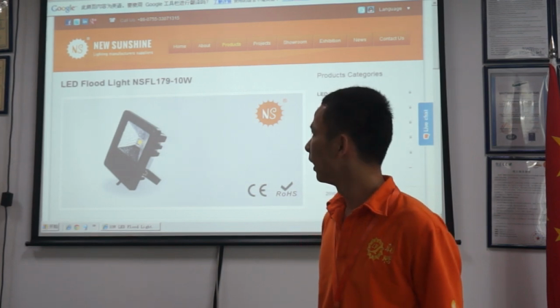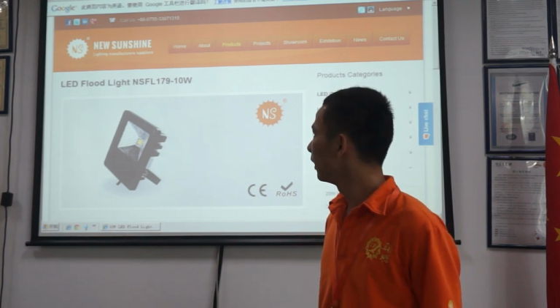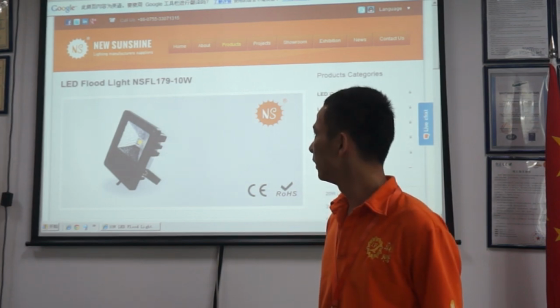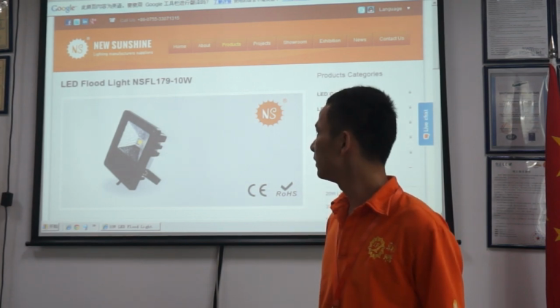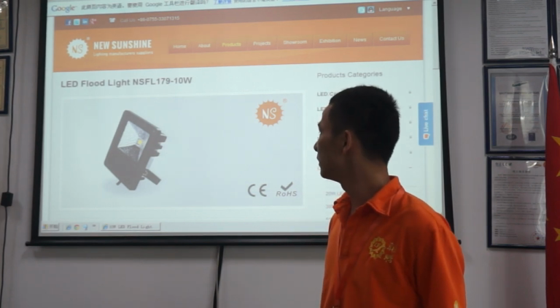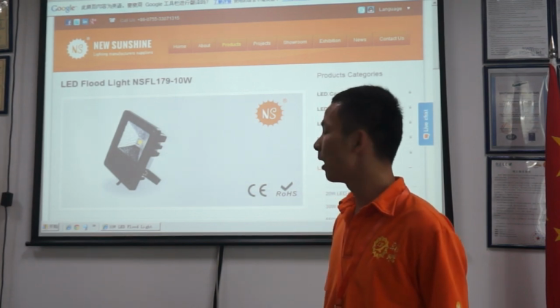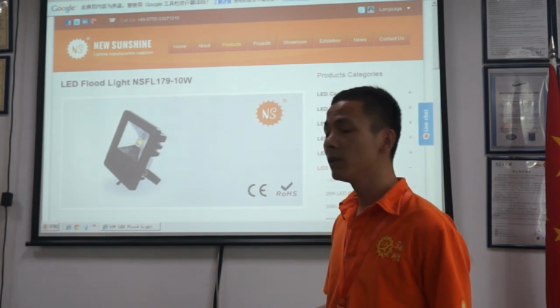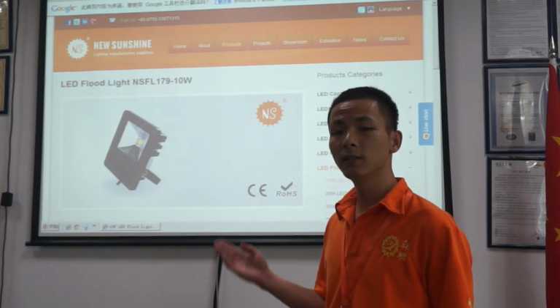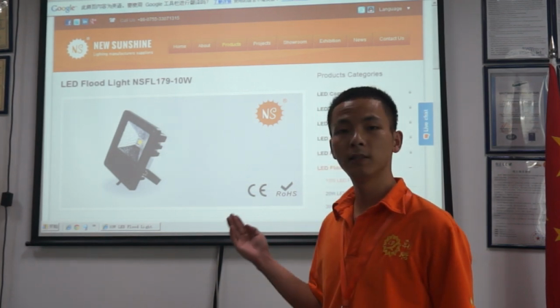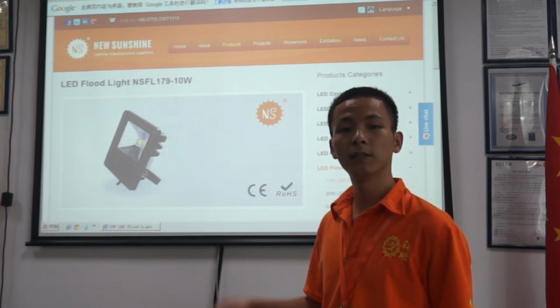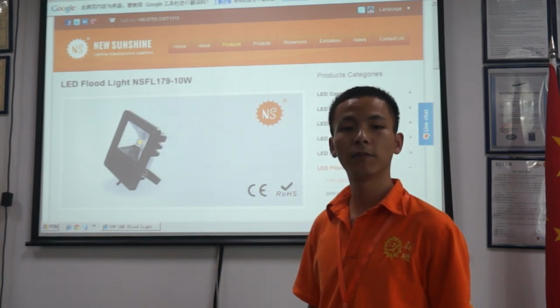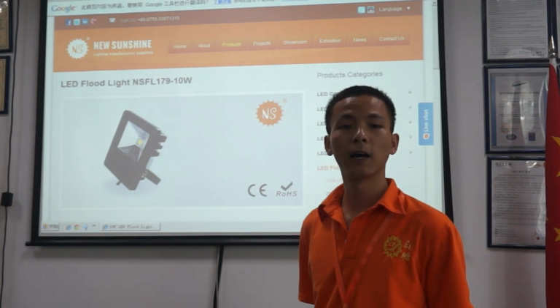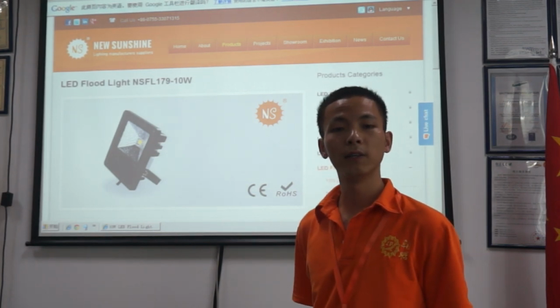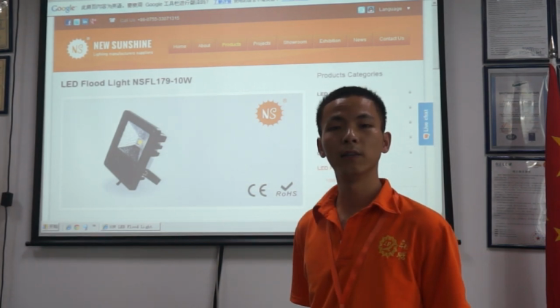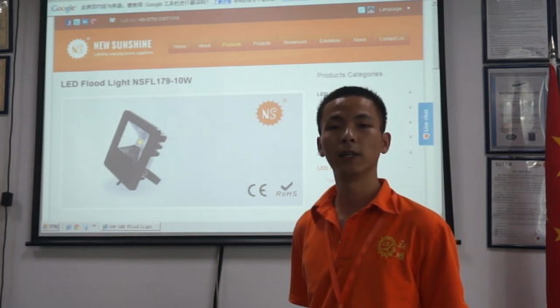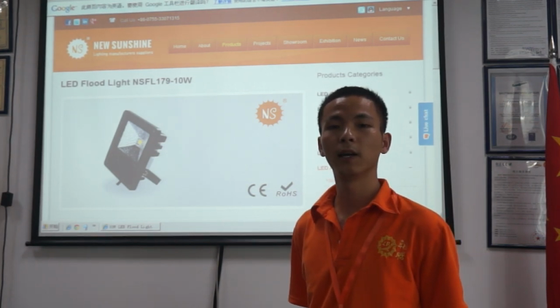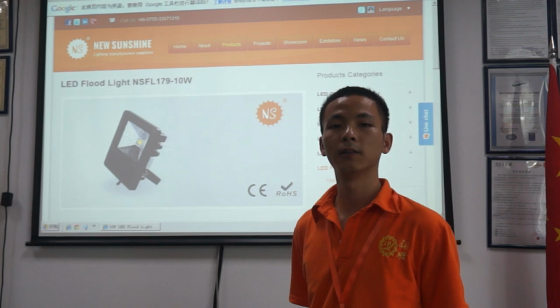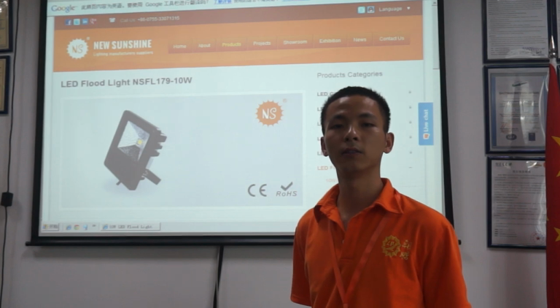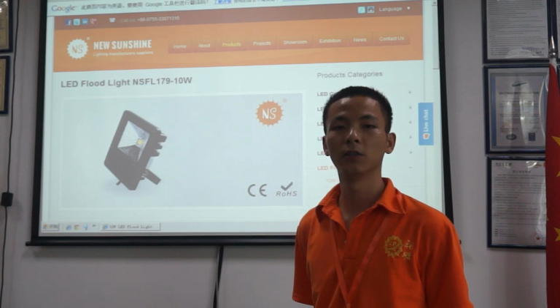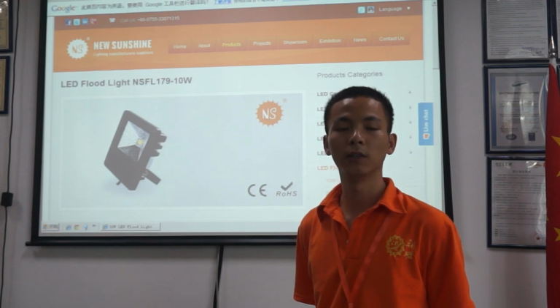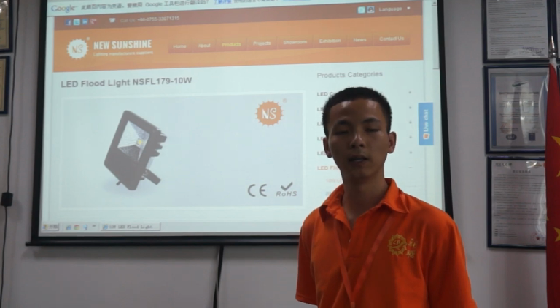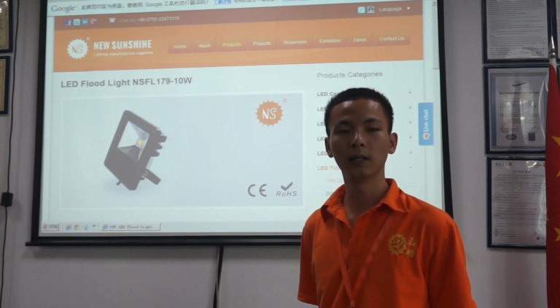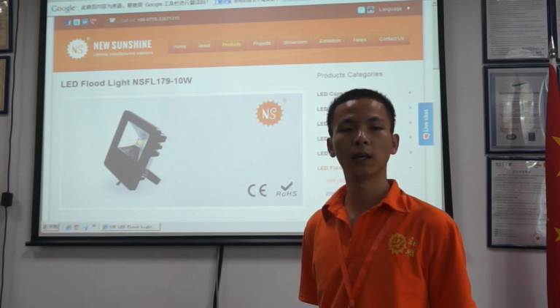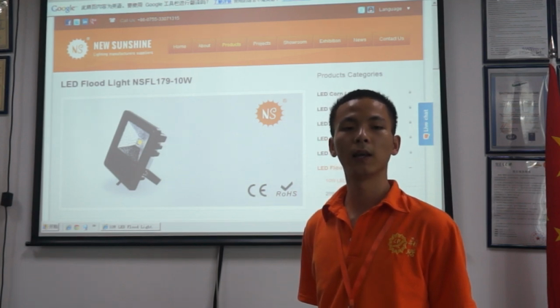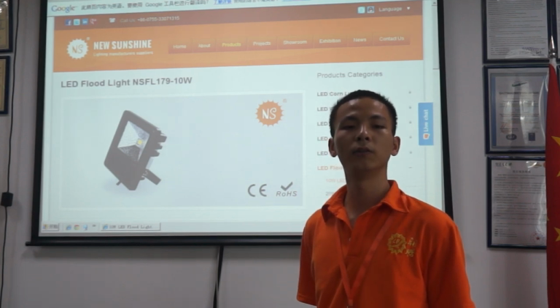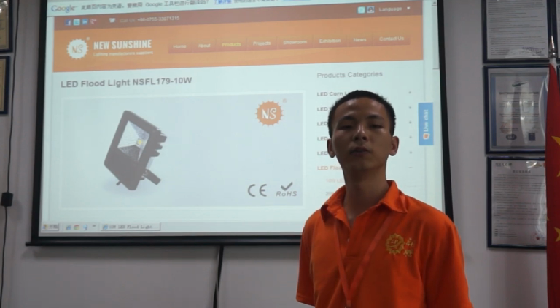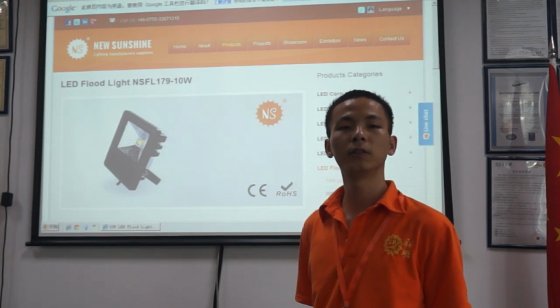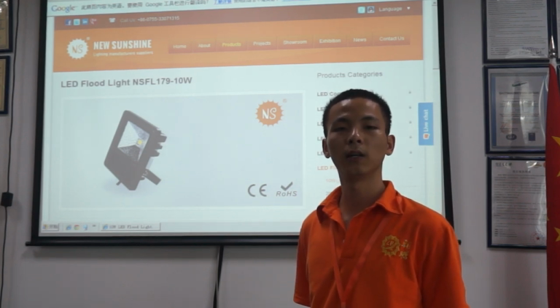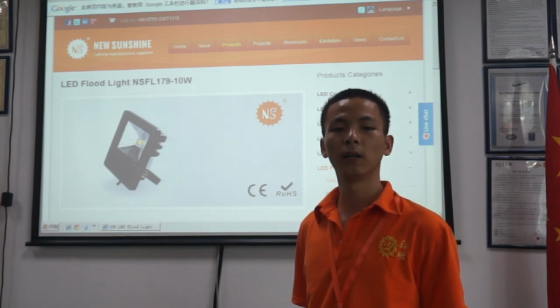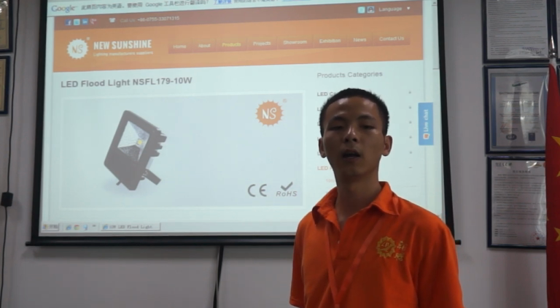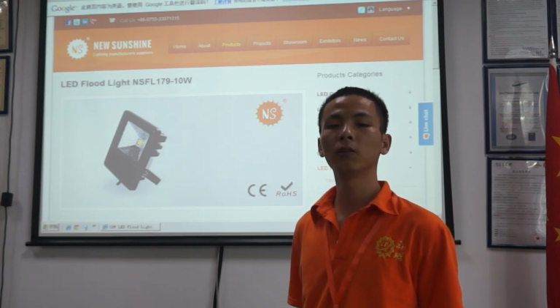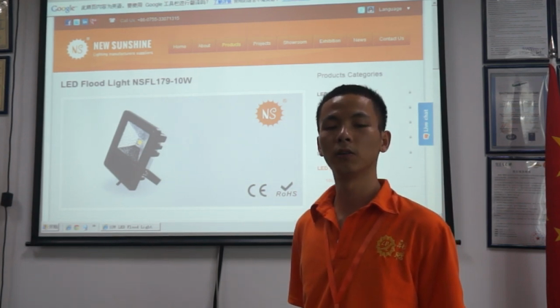This is the IP65 design, so it can be used outdoors.